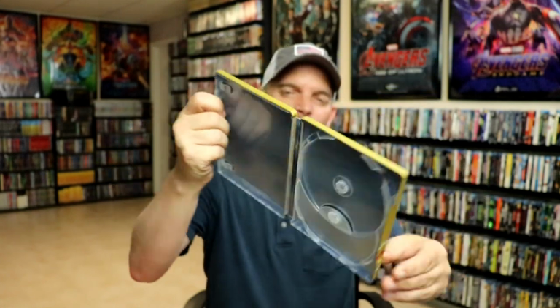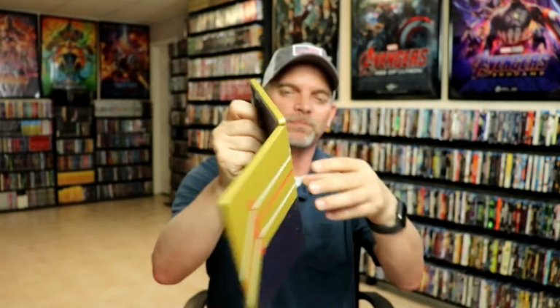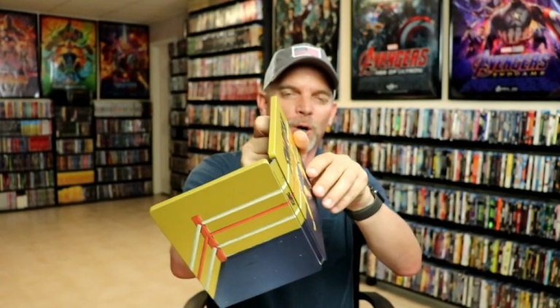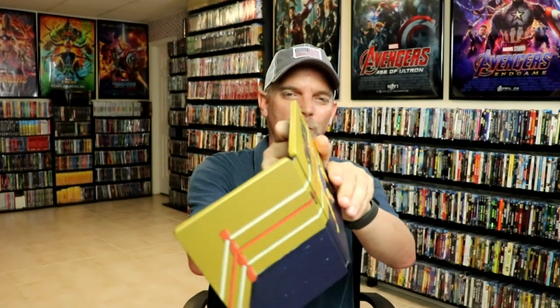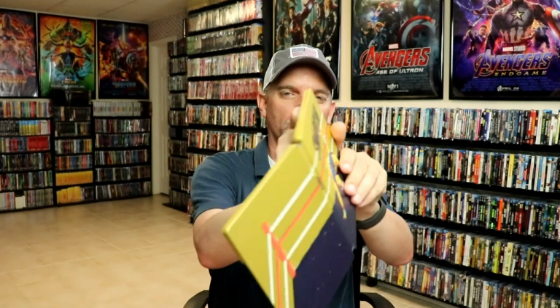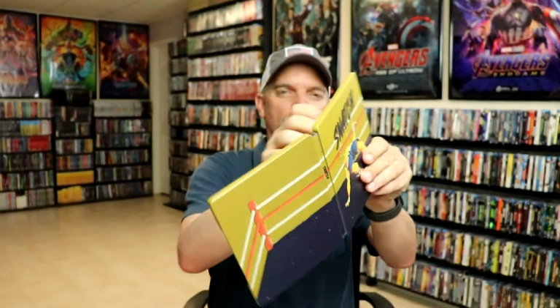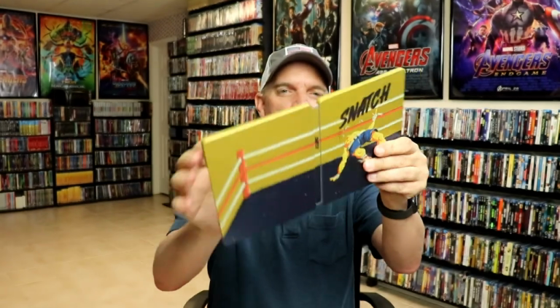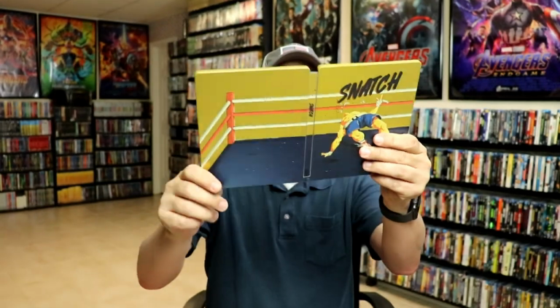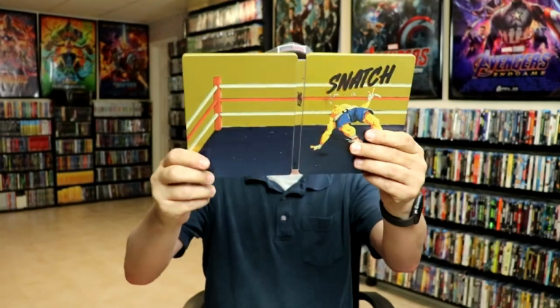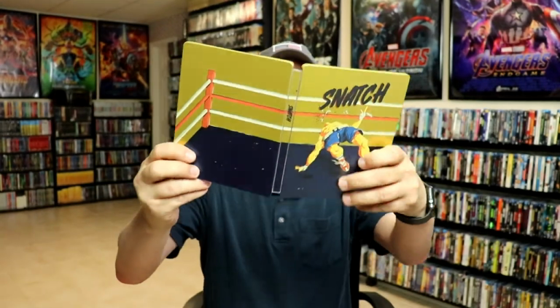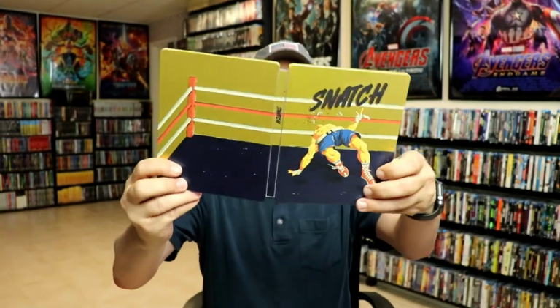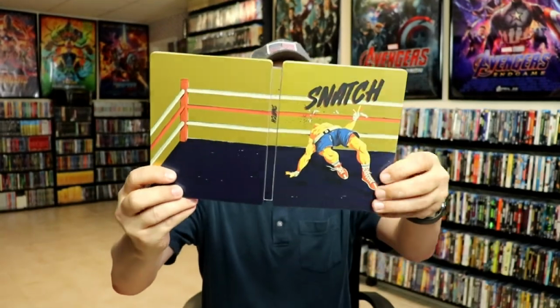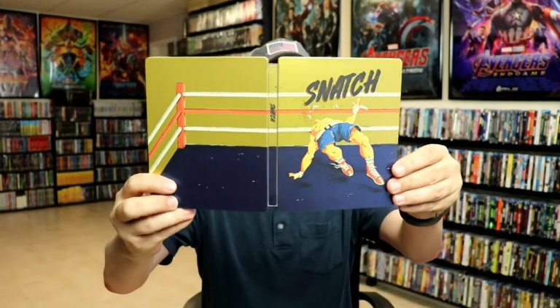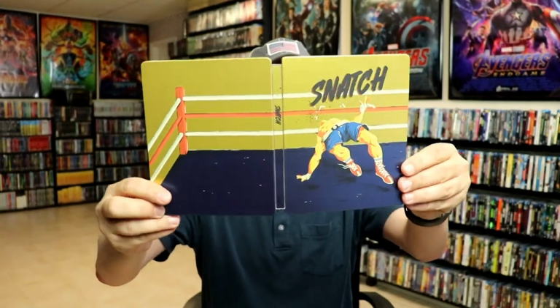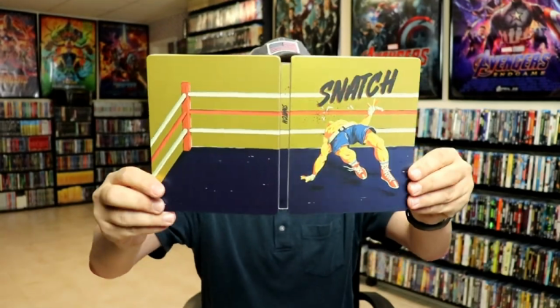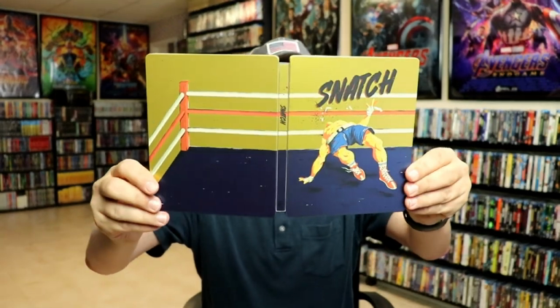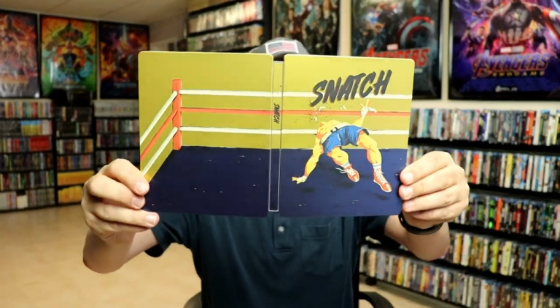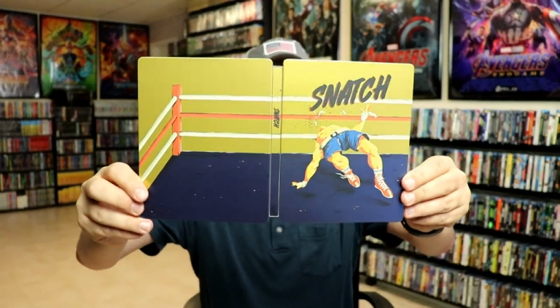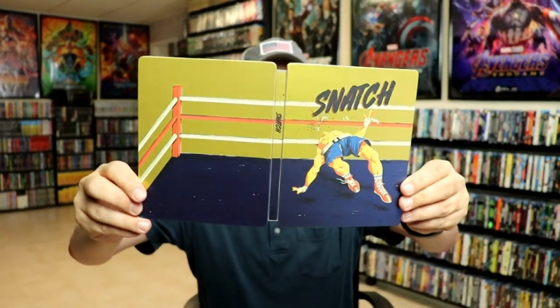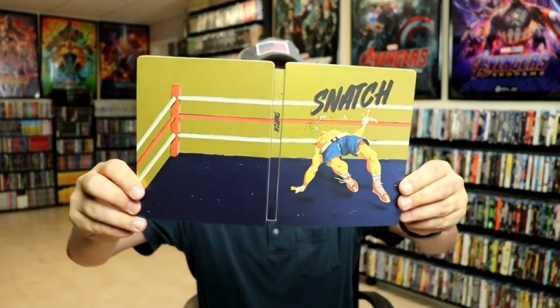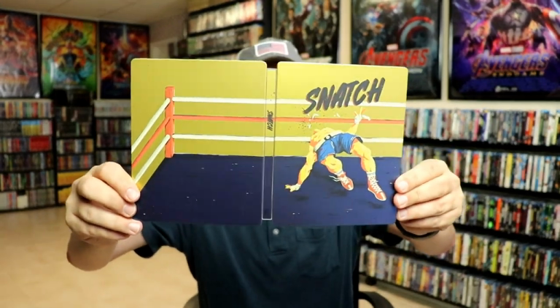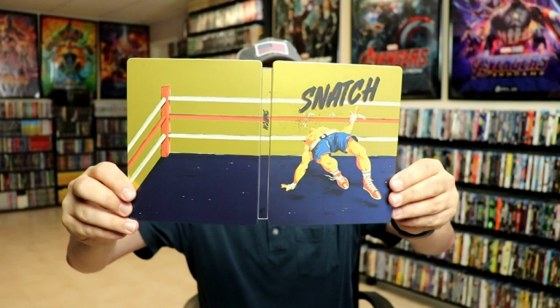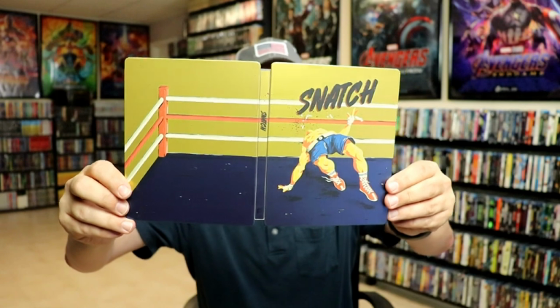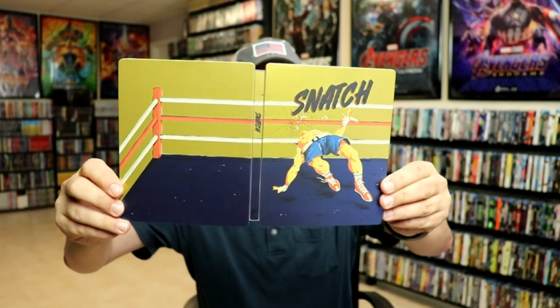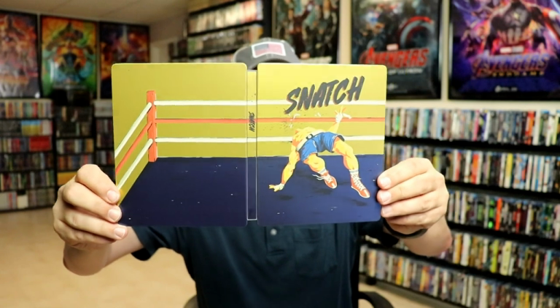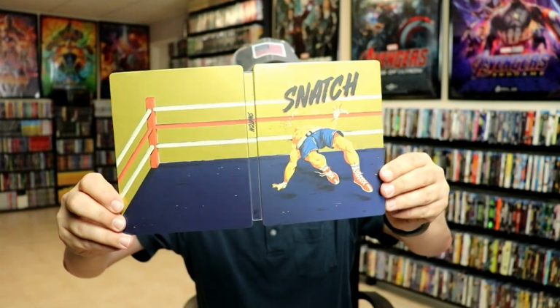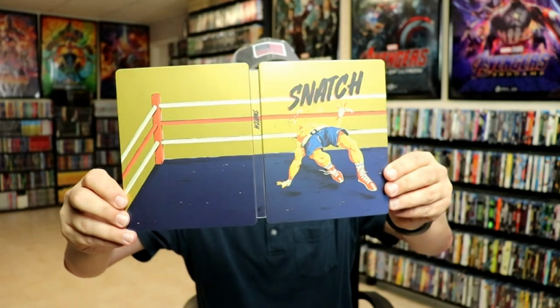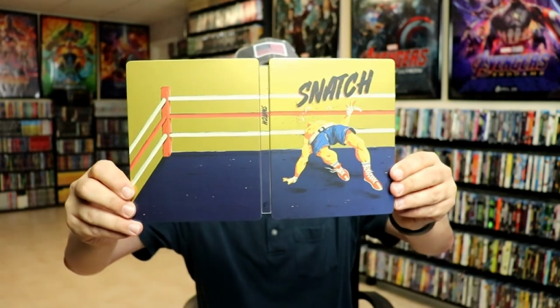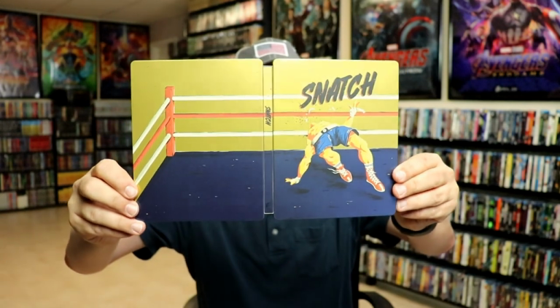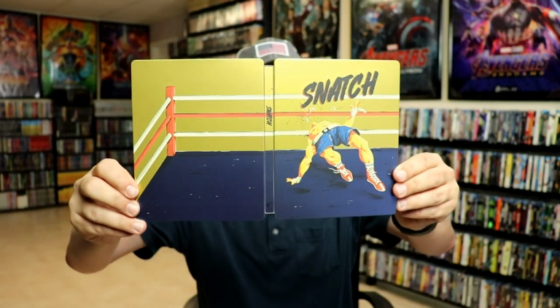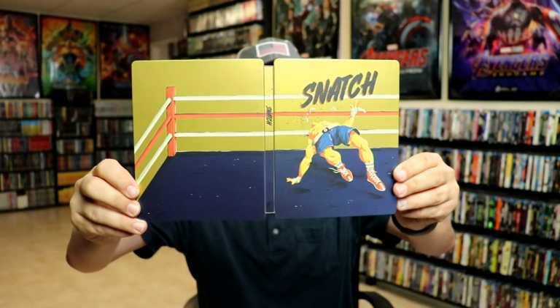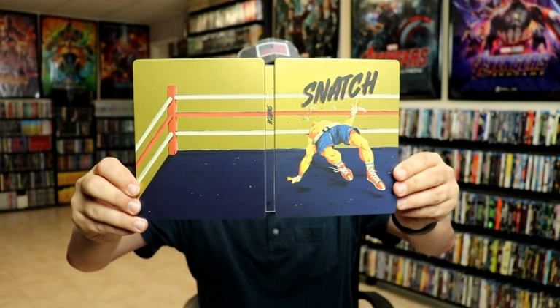Overall, I would say this is just a mediocre Steelbook. Nothing really special.